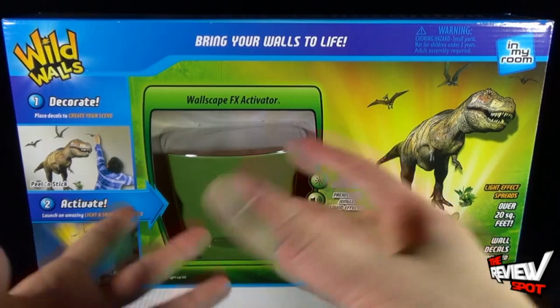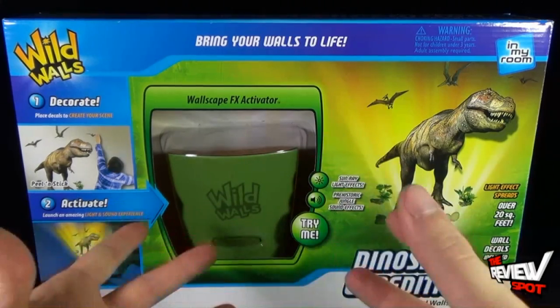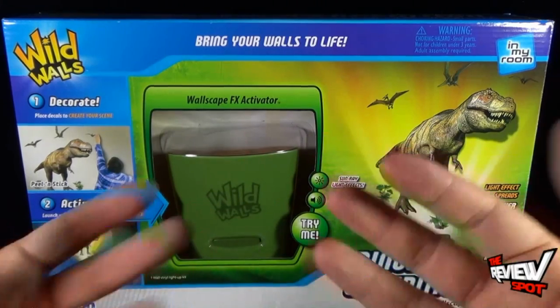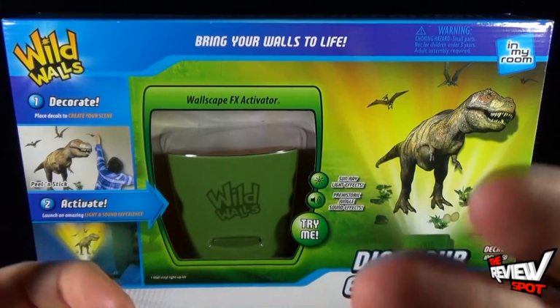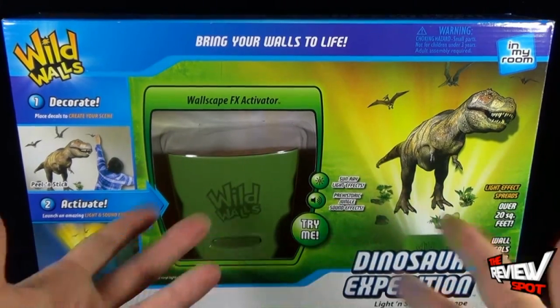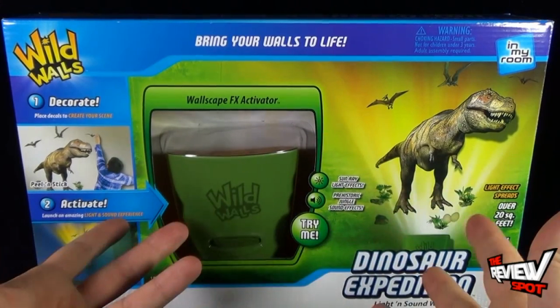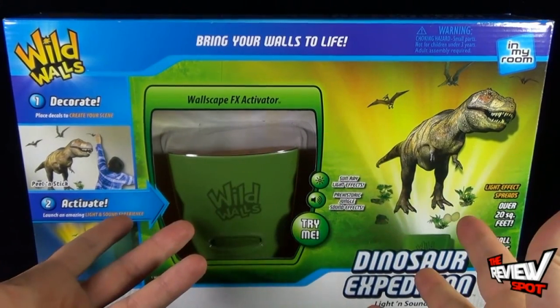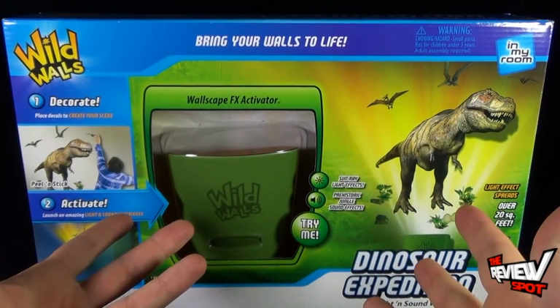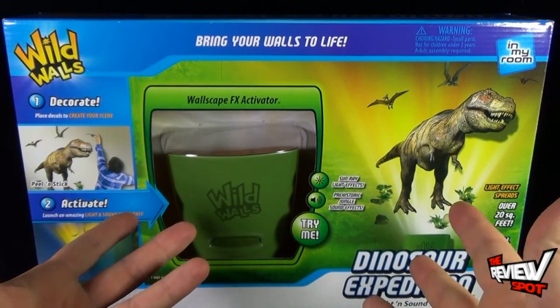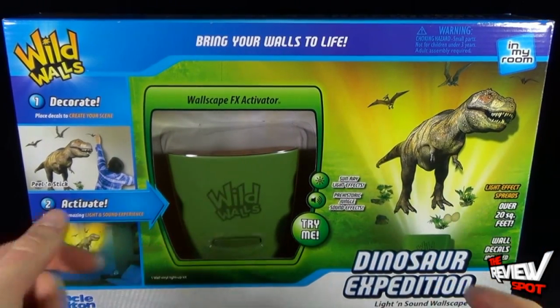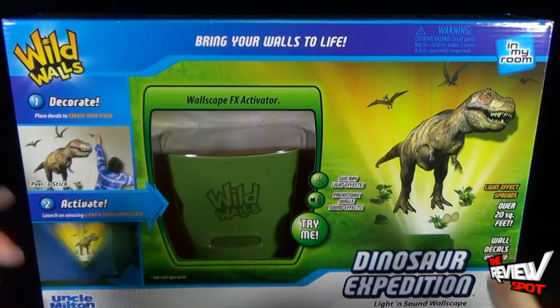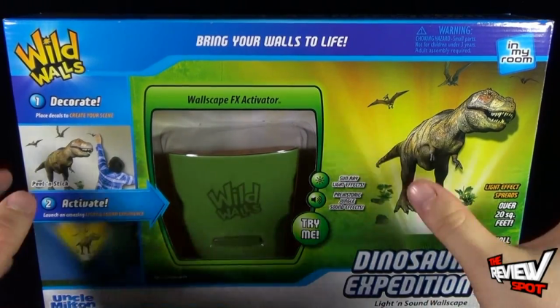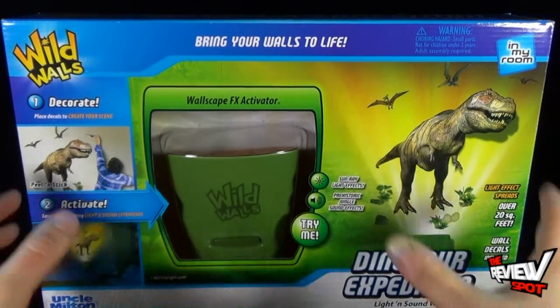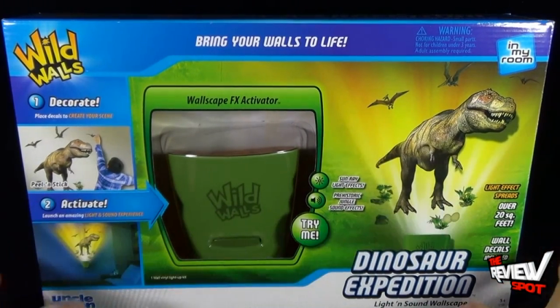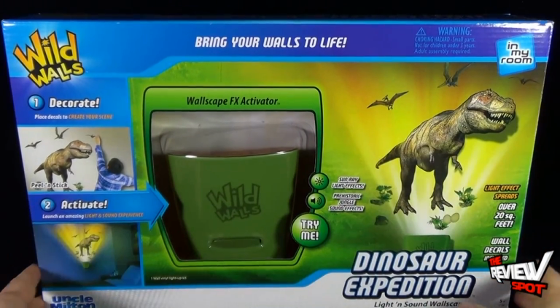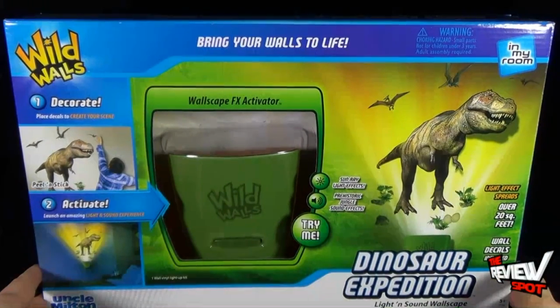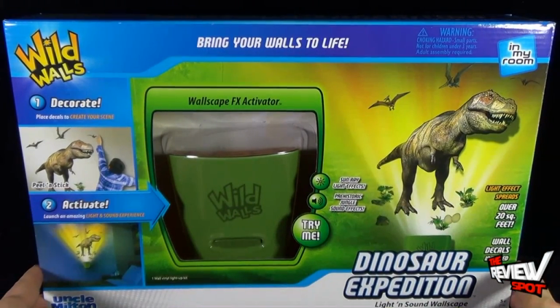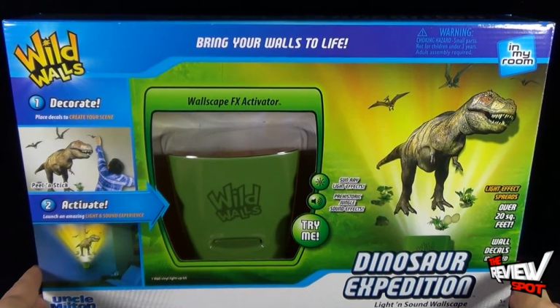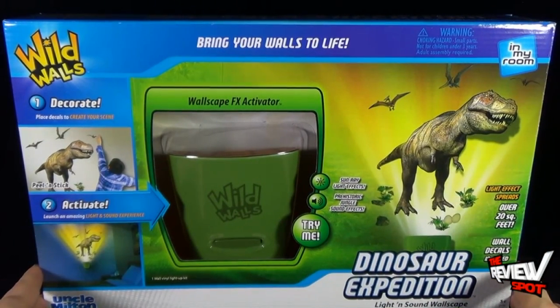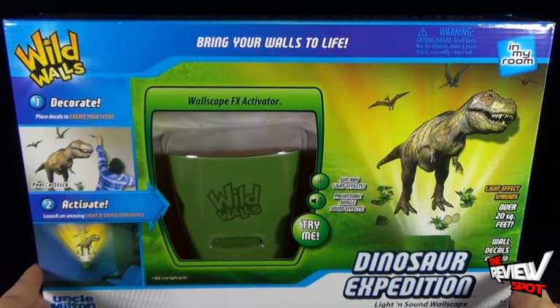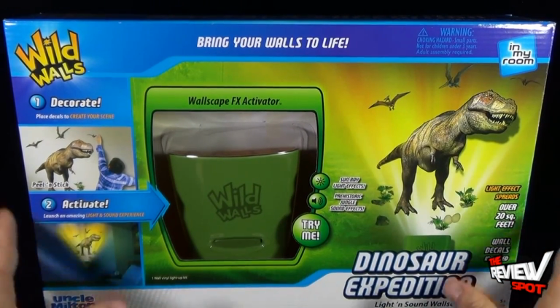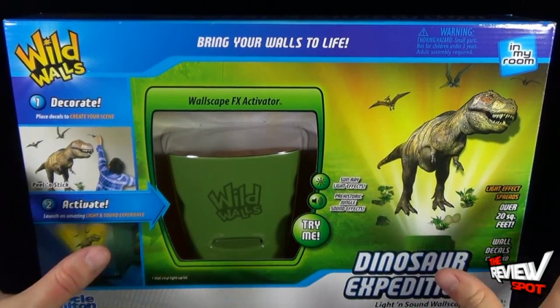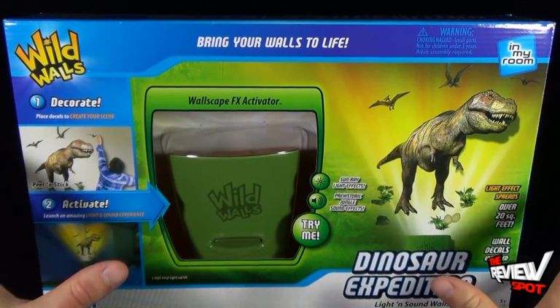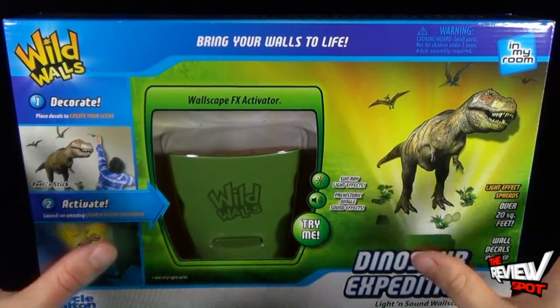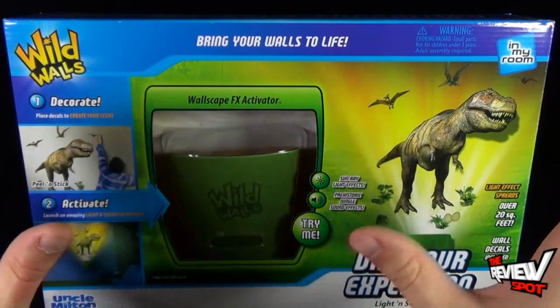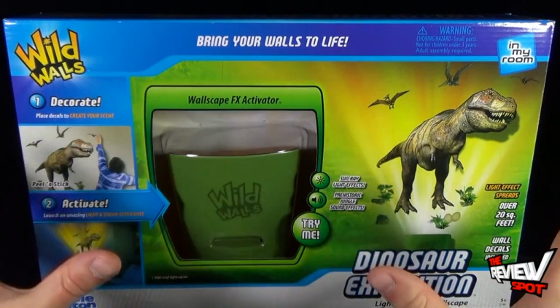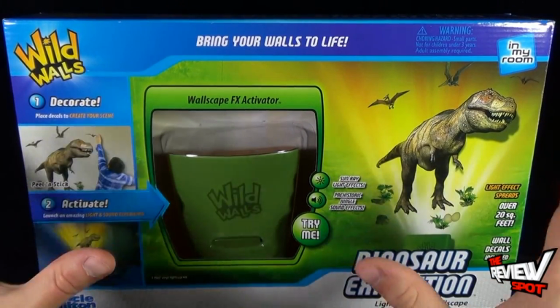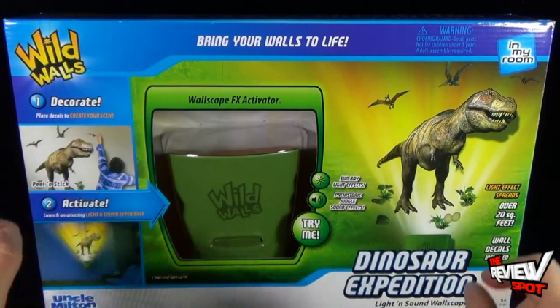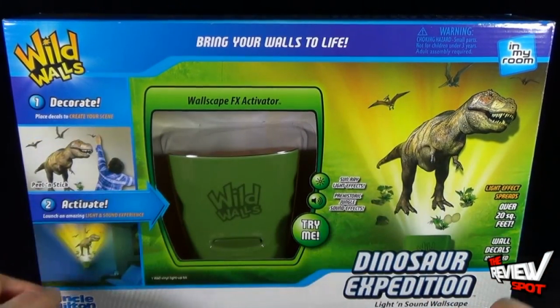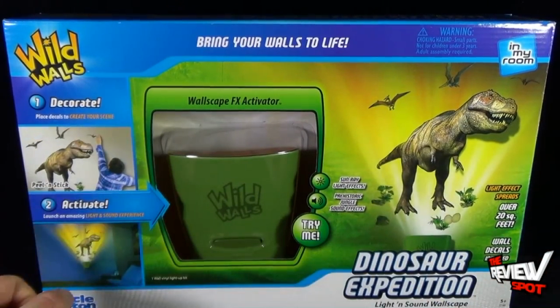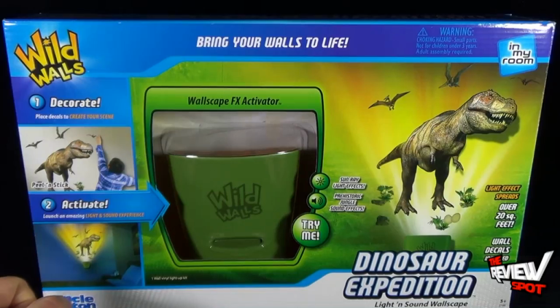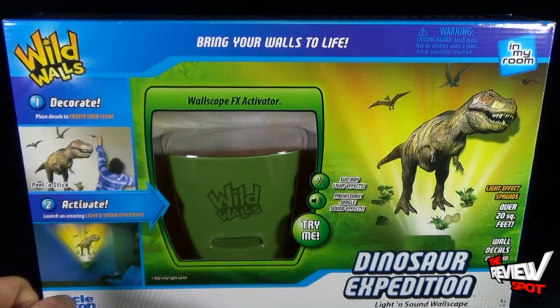Little boys, myself included, loved dinosaurs growing up. So I think this is going to look awesome on the wall.